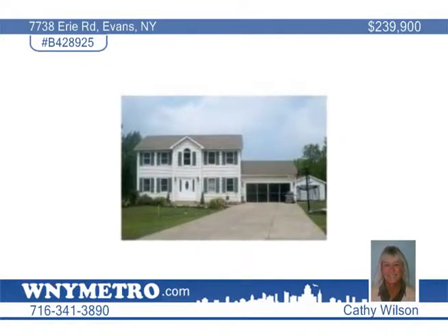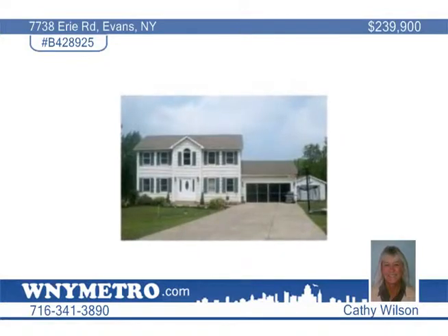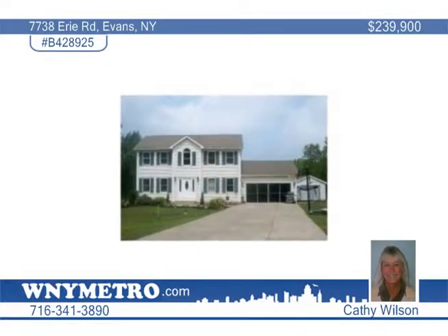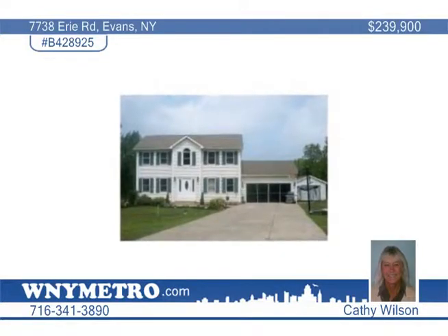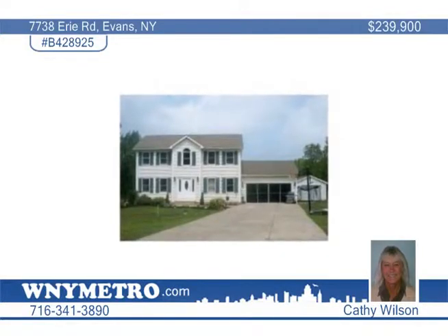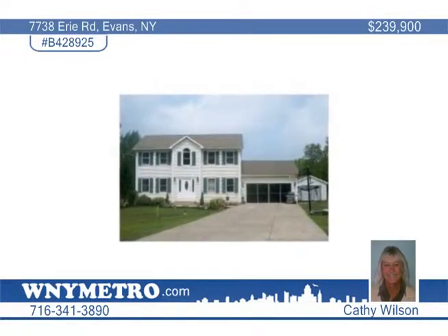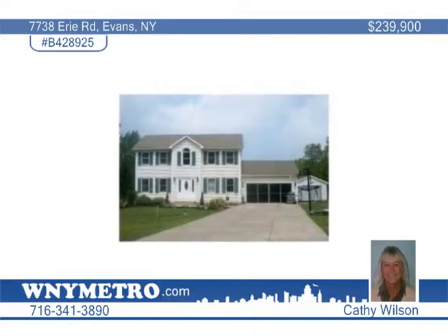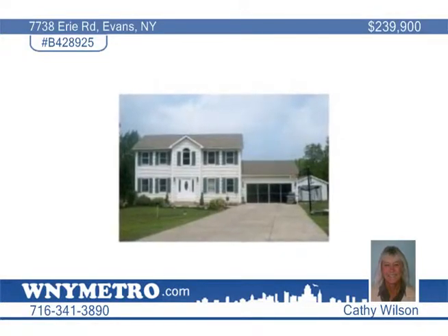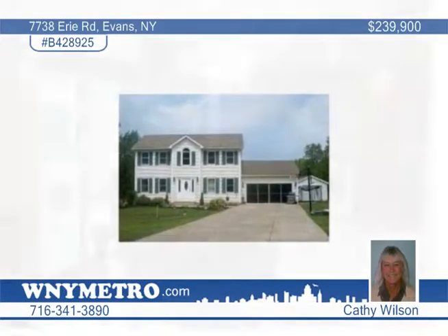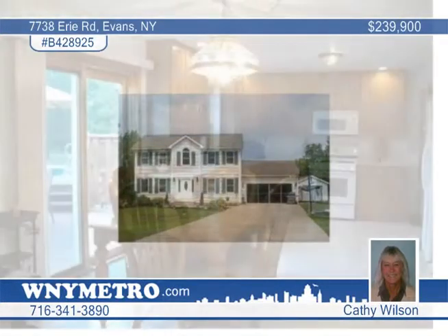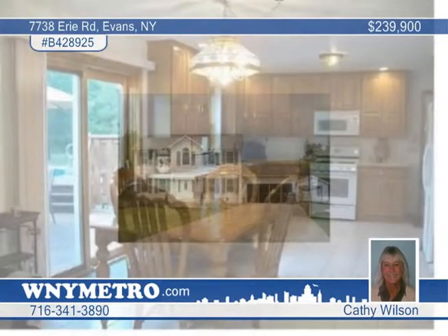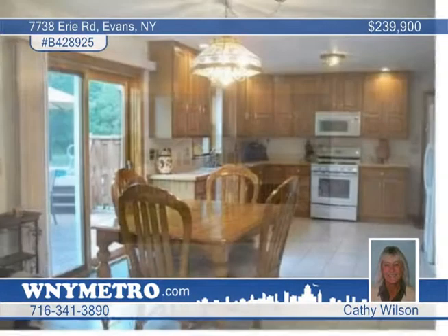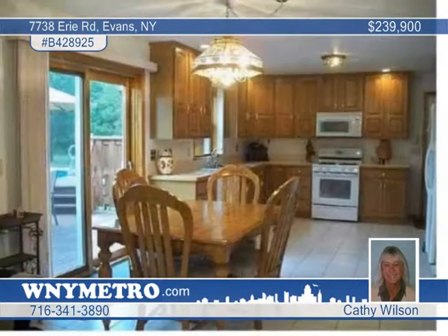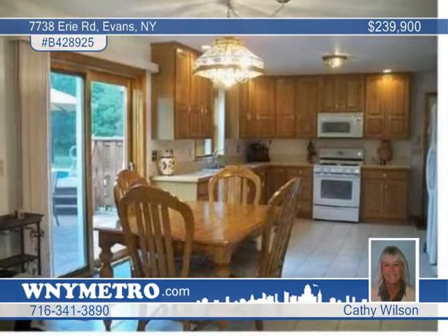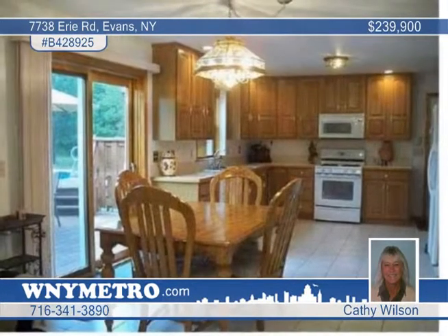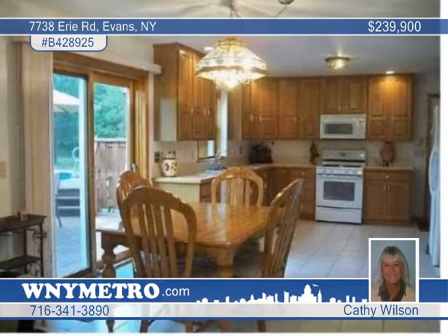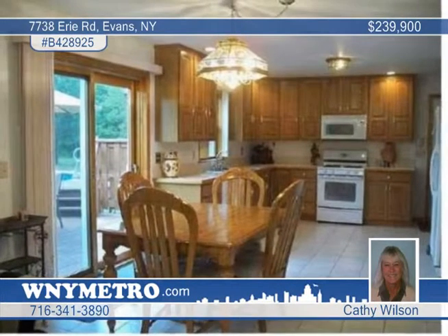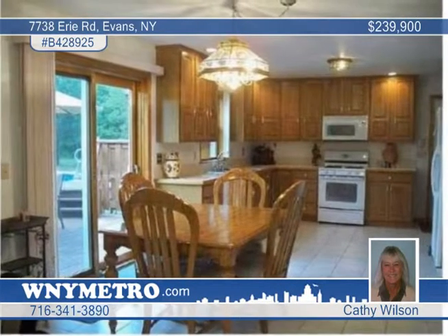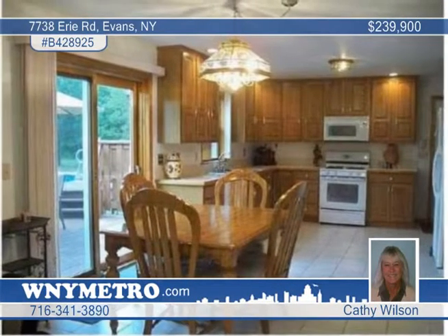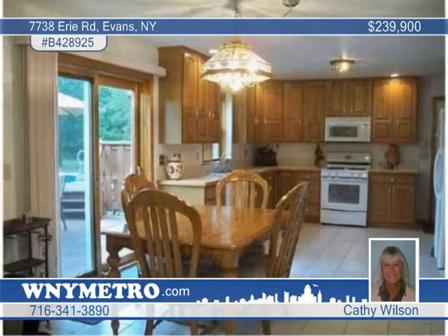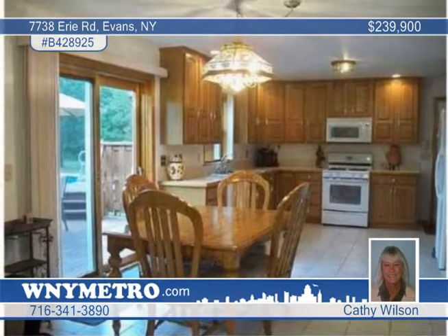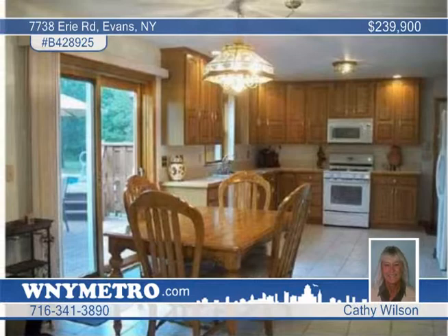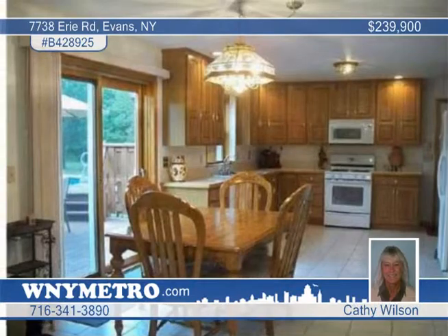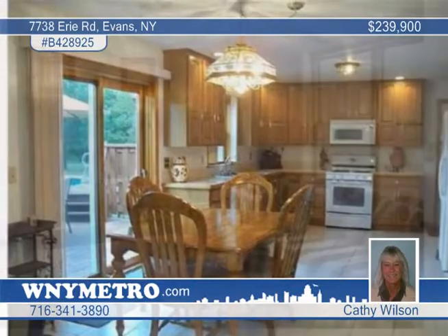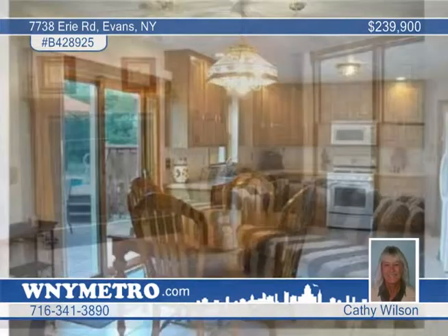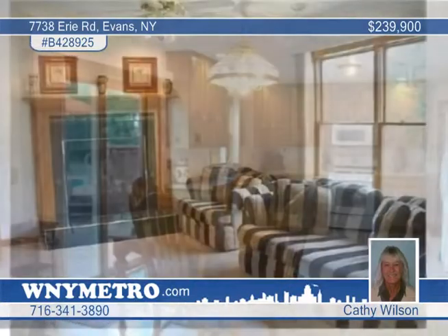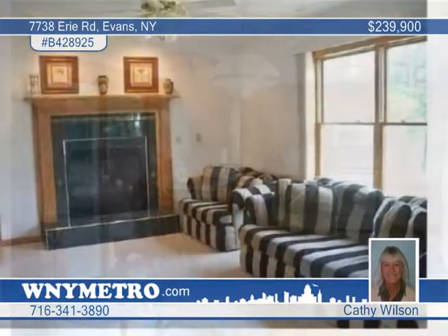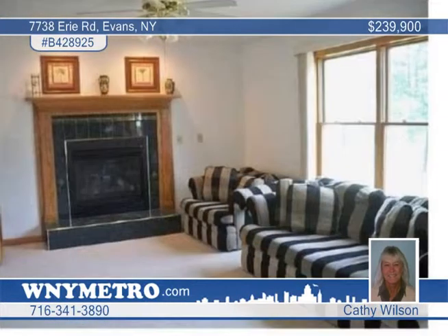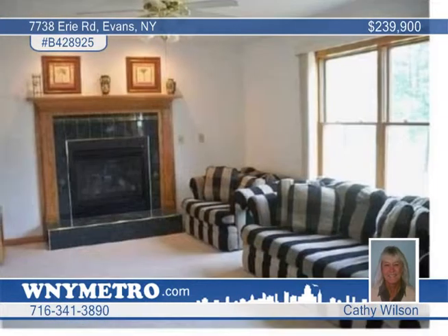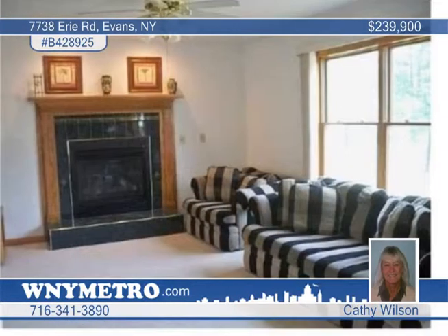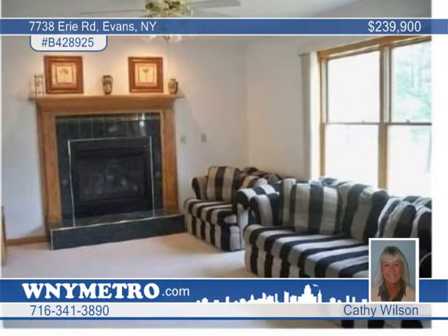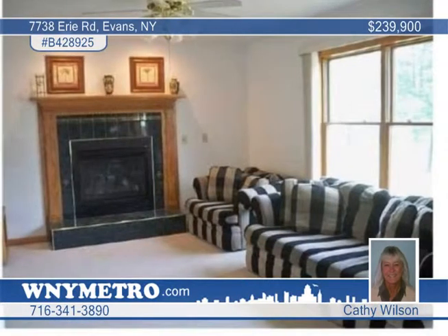Don't miss this lovely colonial home on 6.14 acres of land. This property is set back from the road for privacy.